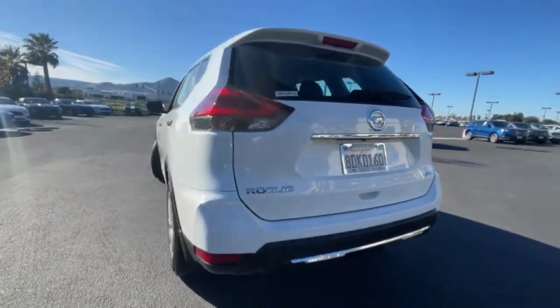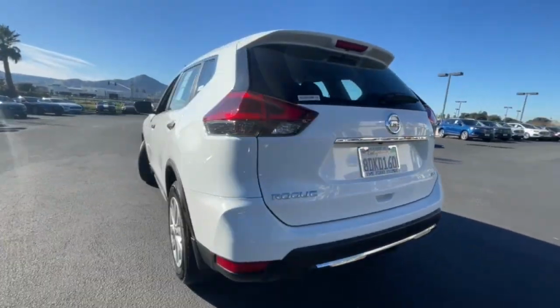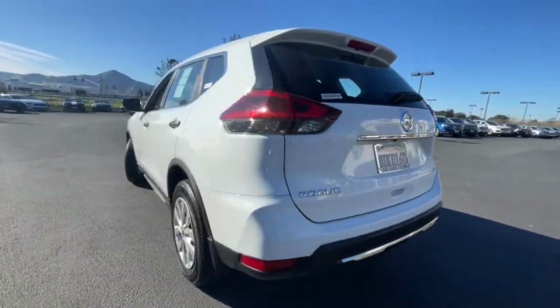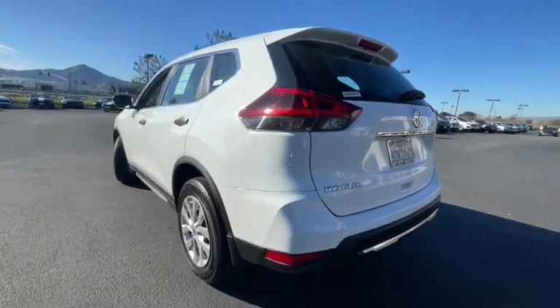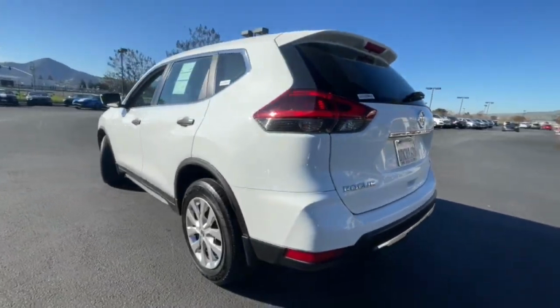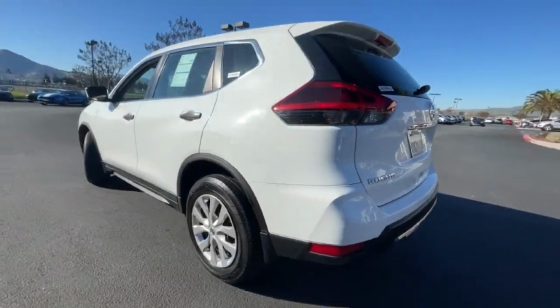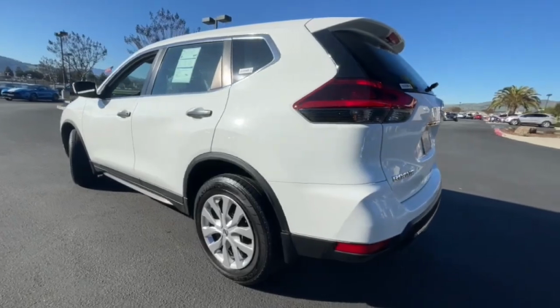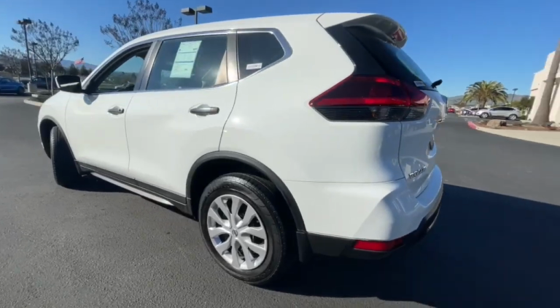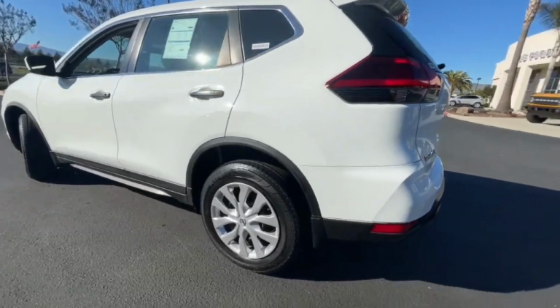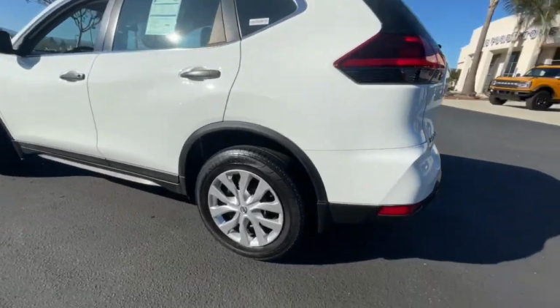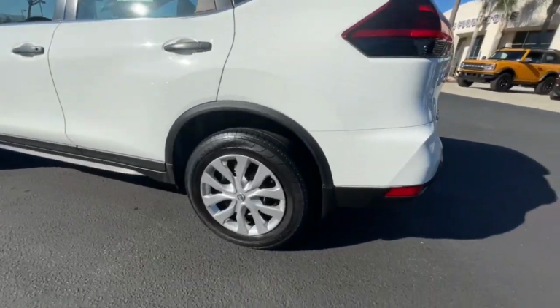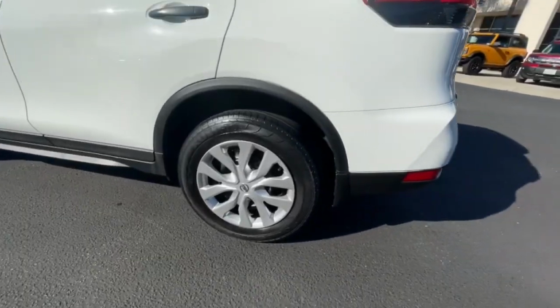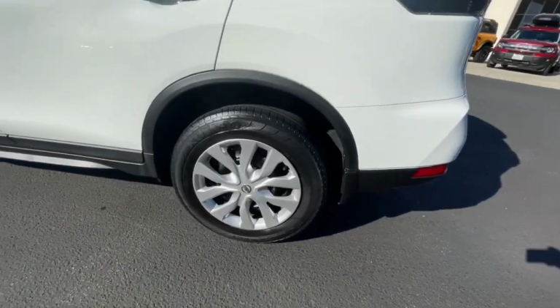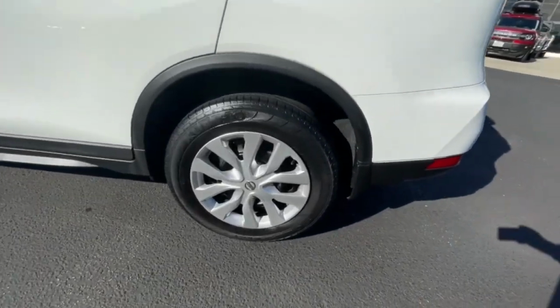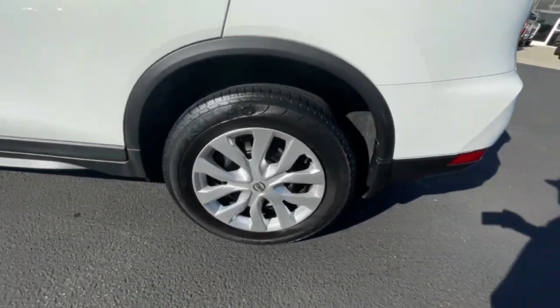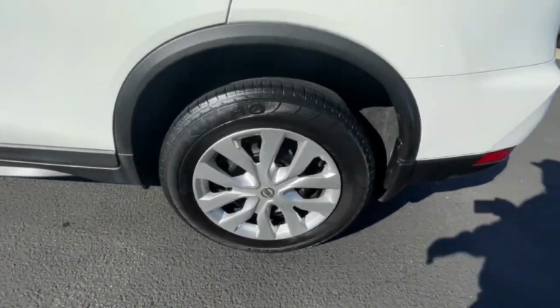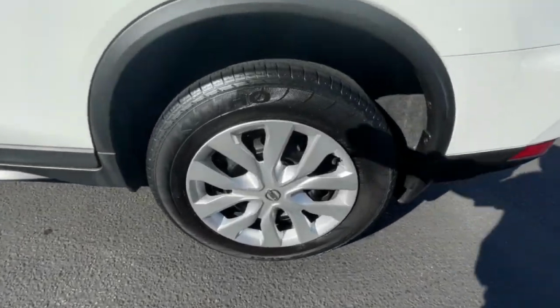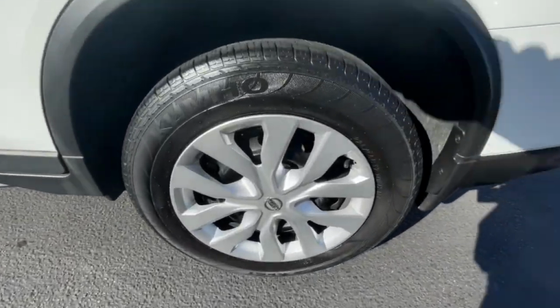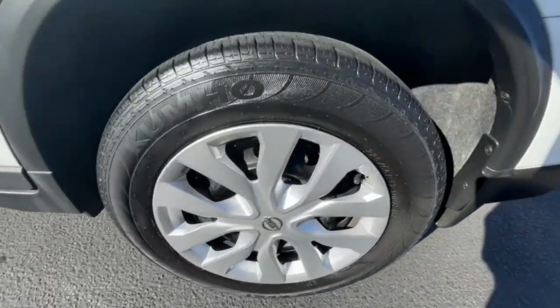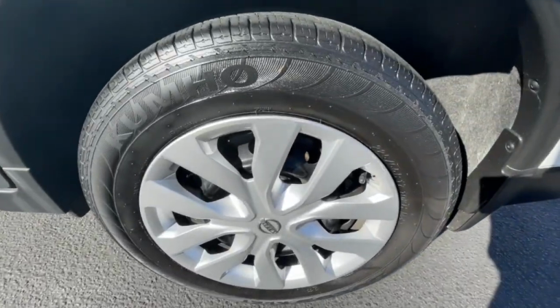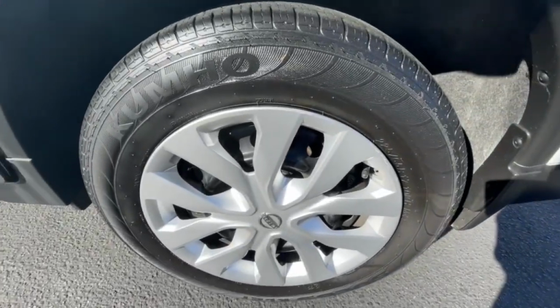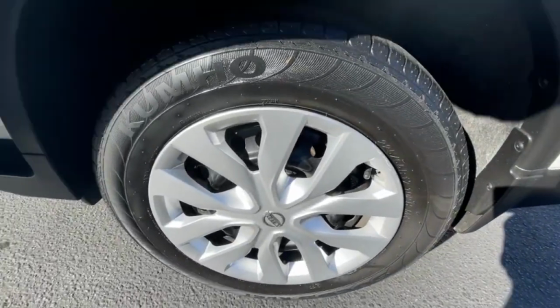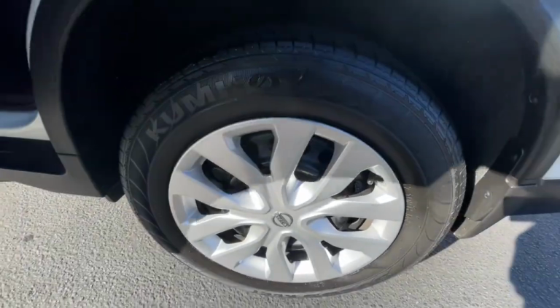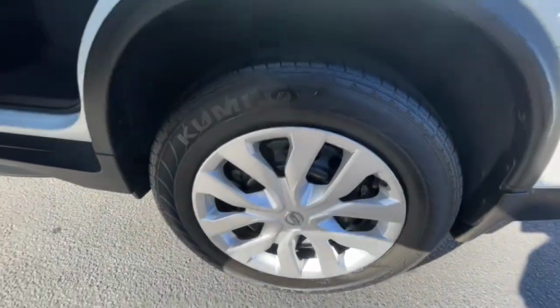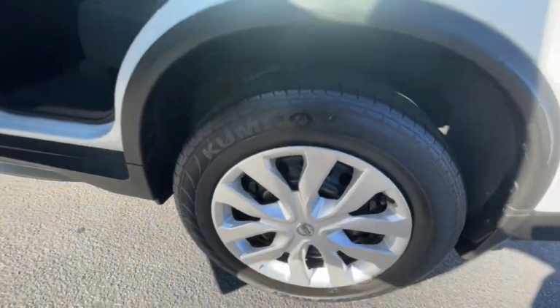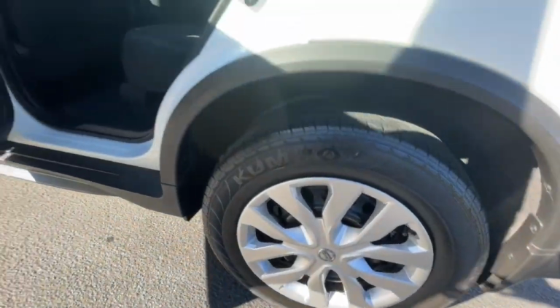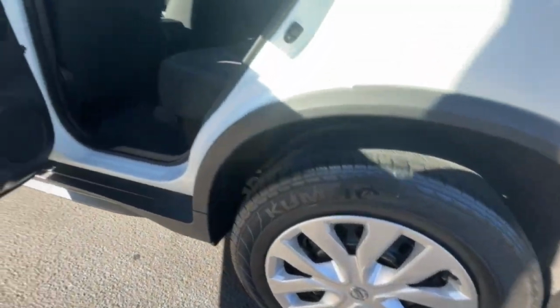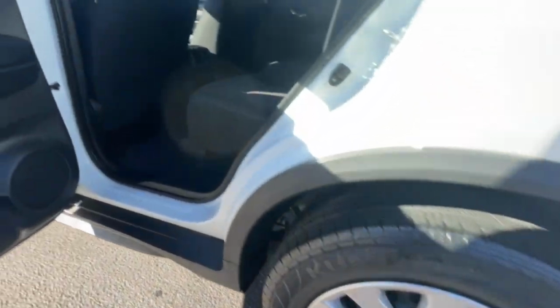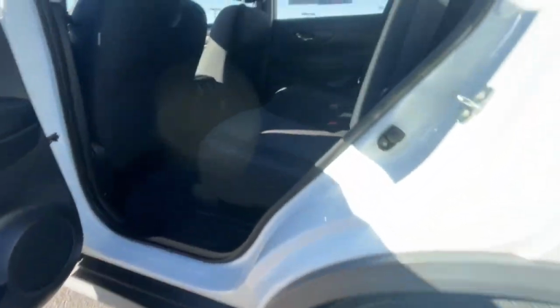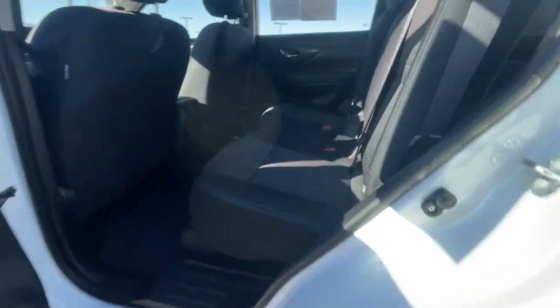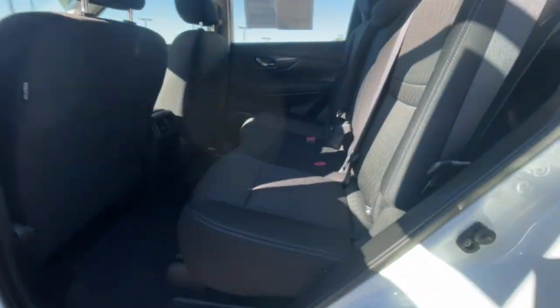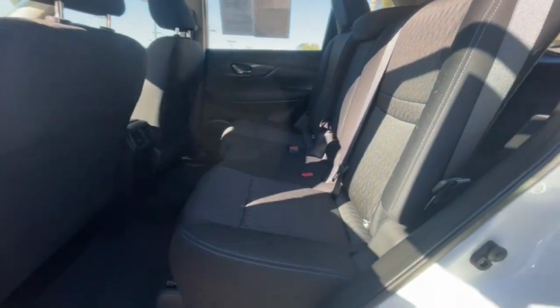Standard driver assist safety tech, large cargo capacity, and spacious seating have your back wherever the road may lead.